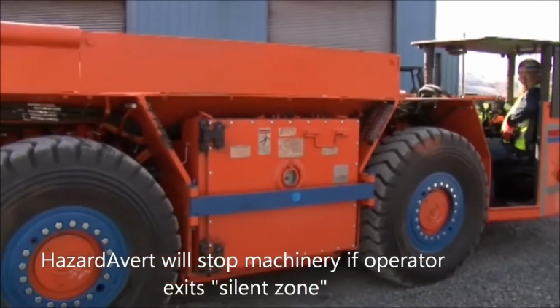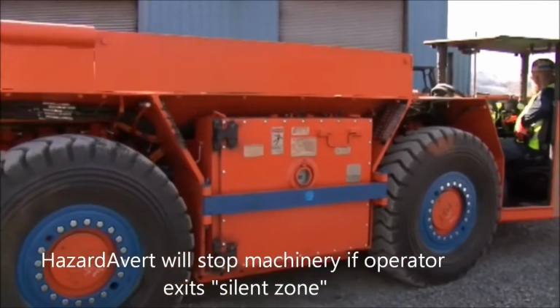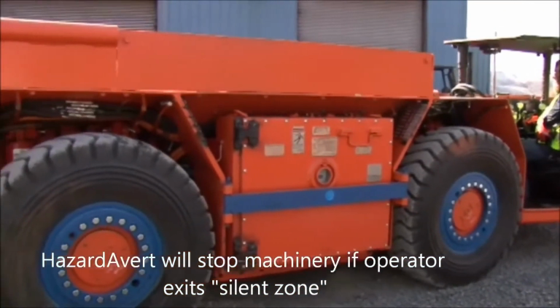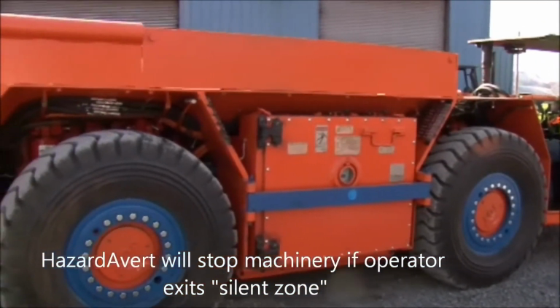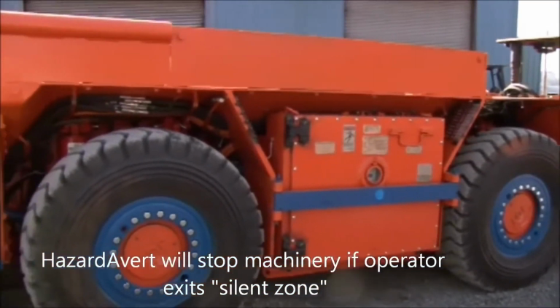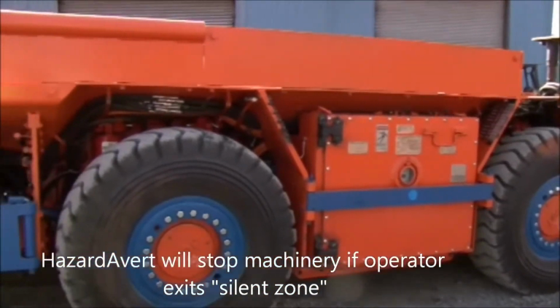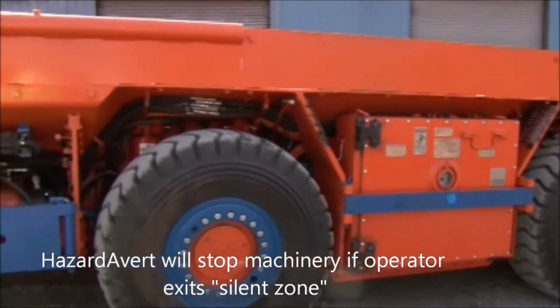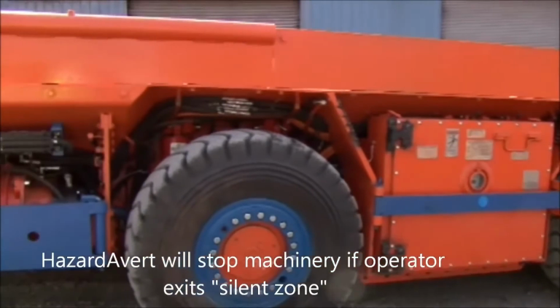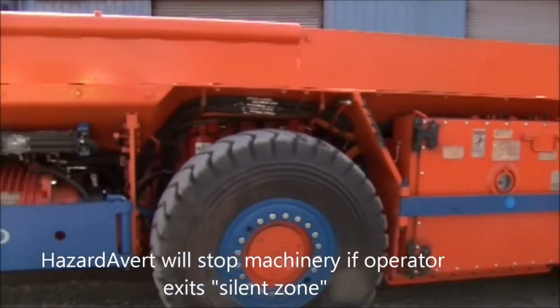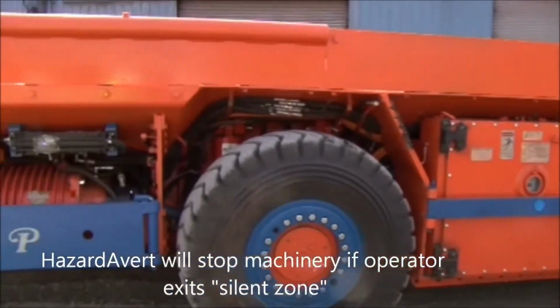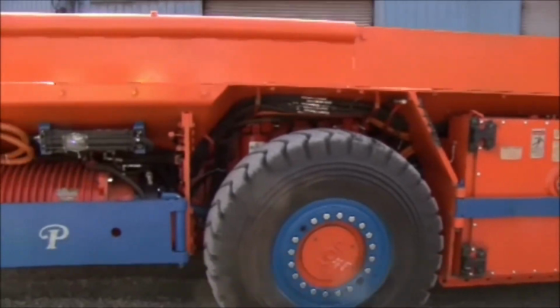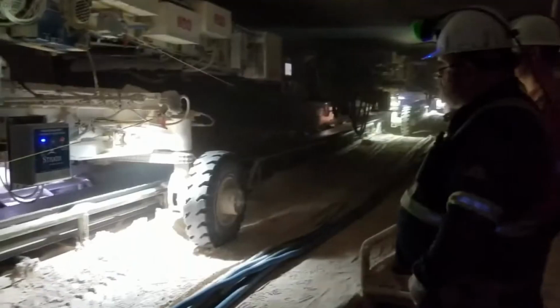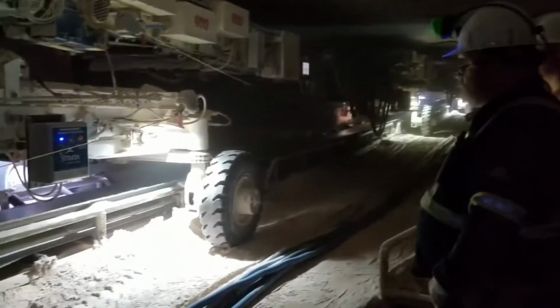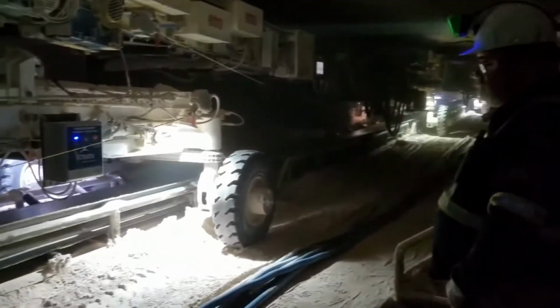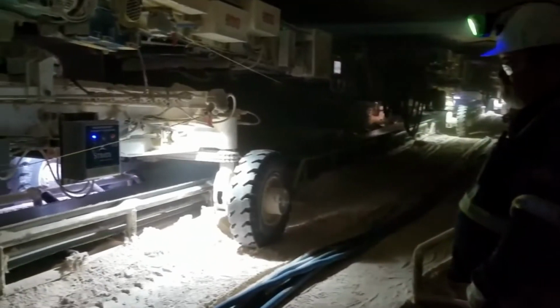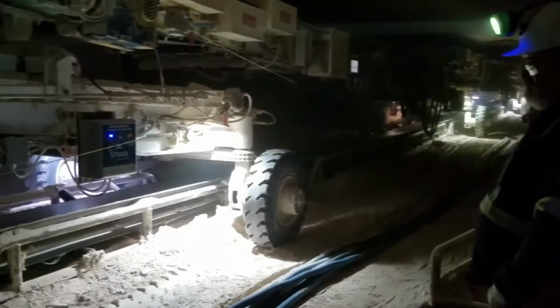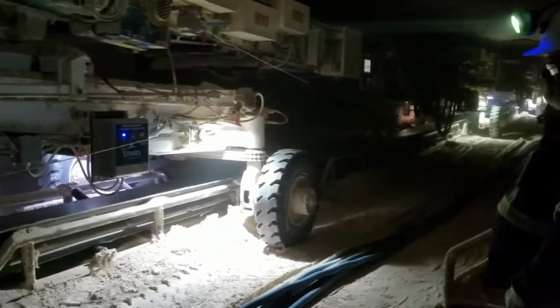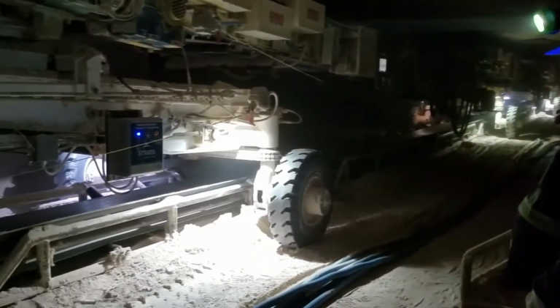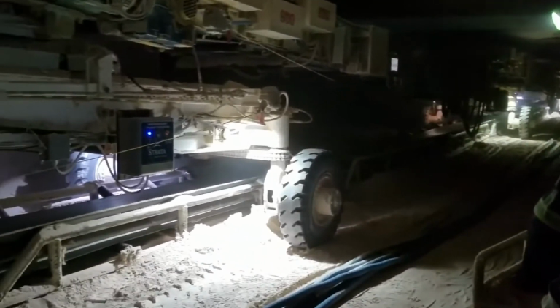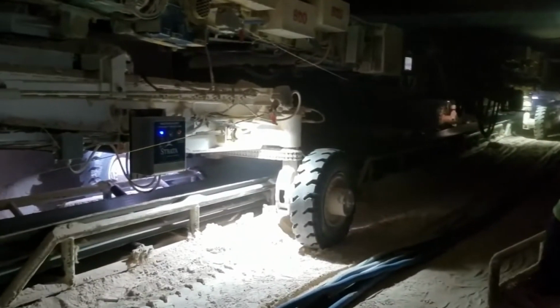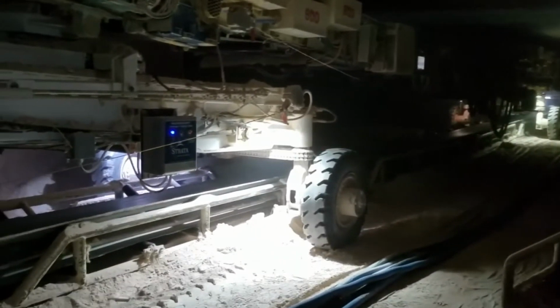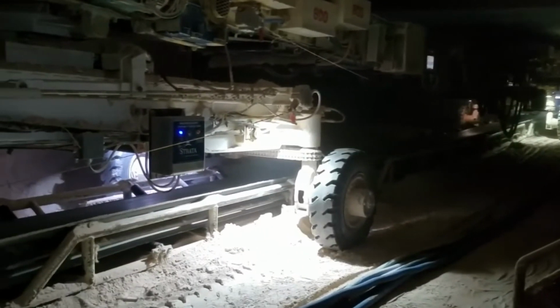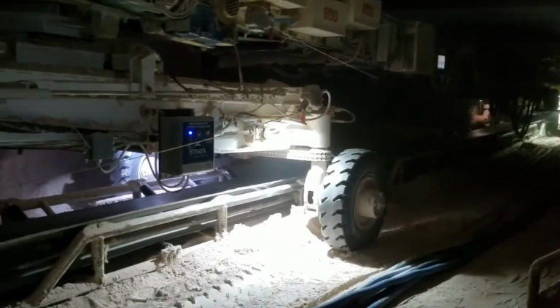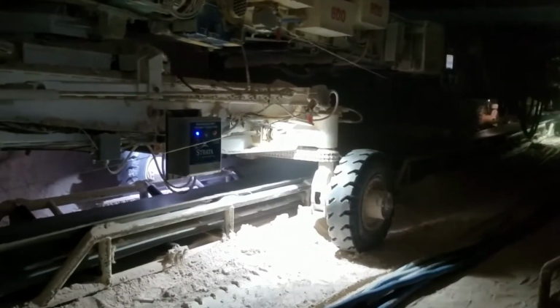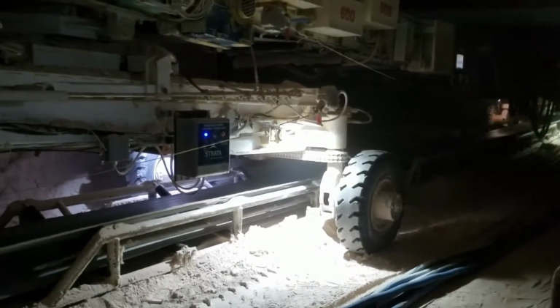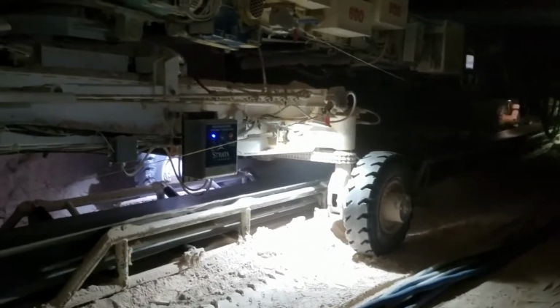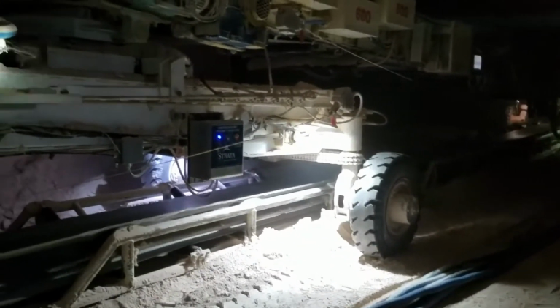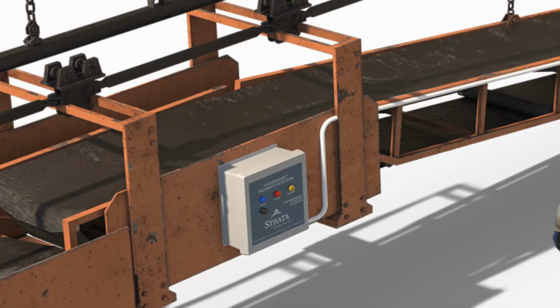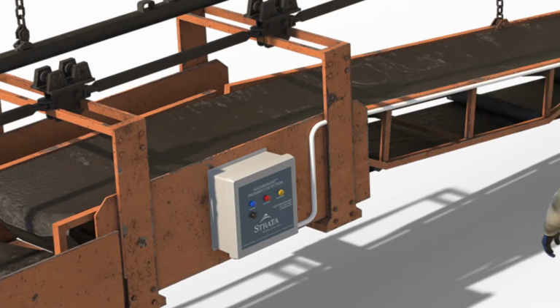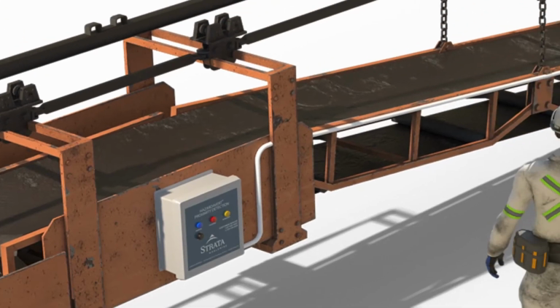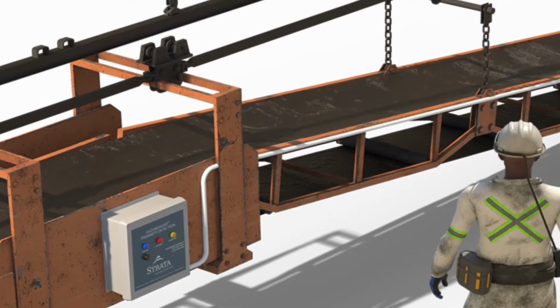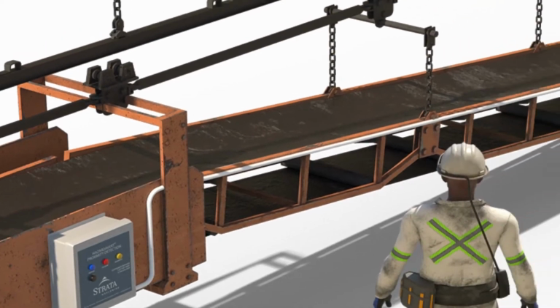Perimeter zoning via linear cable enables proximity detection on continuous haulage systems, conveyor belts, and on conveyor bridges.